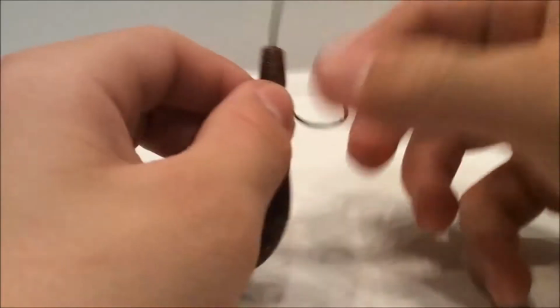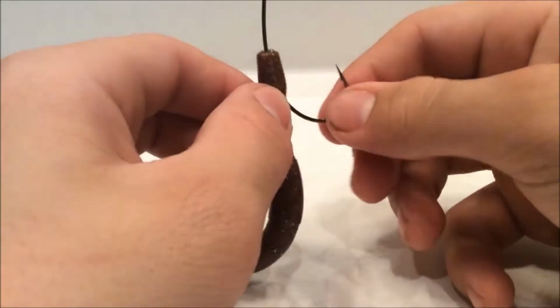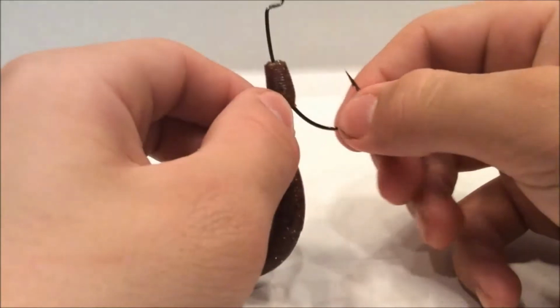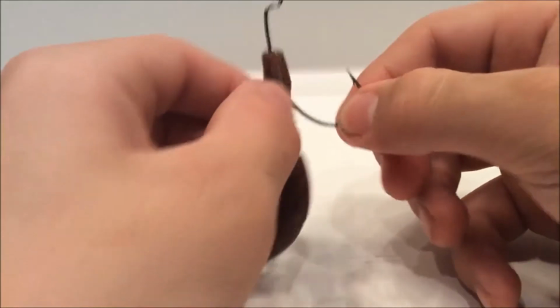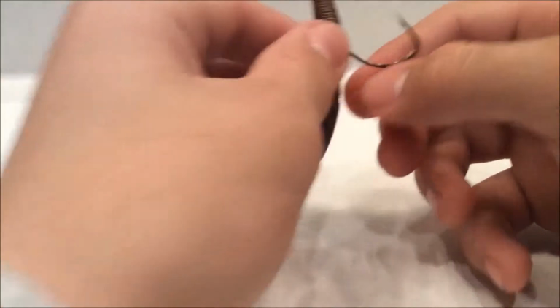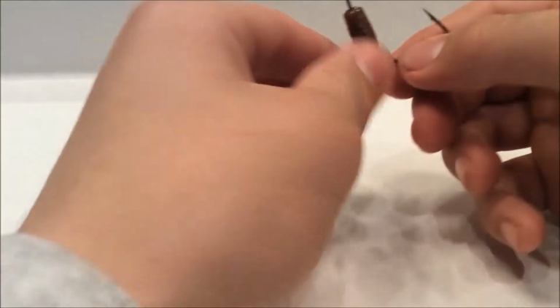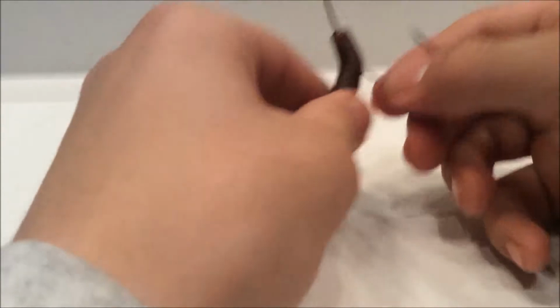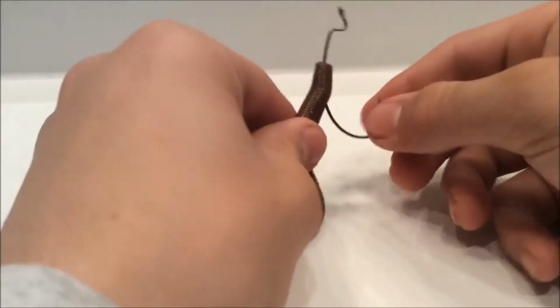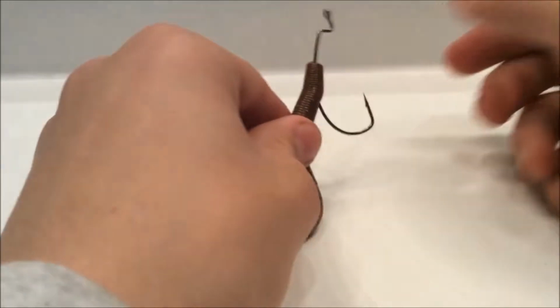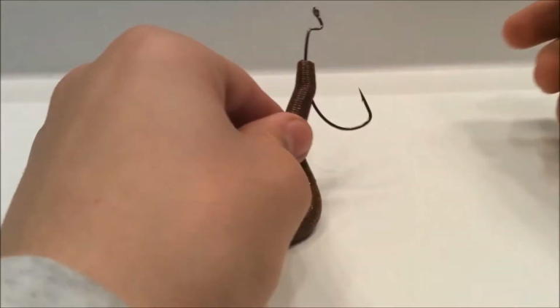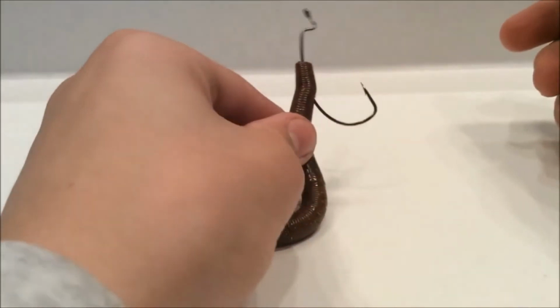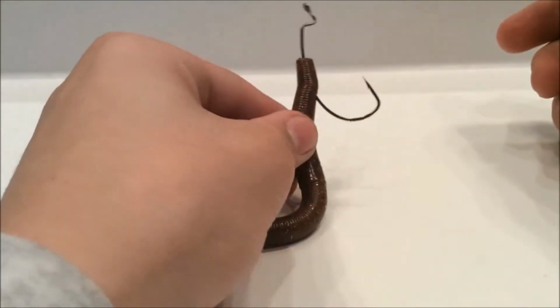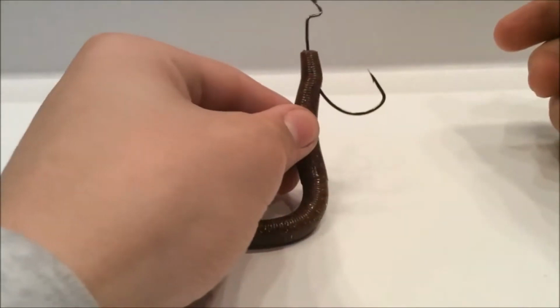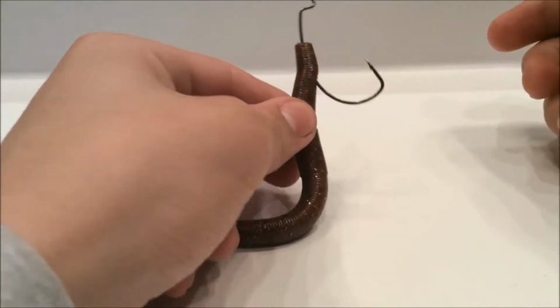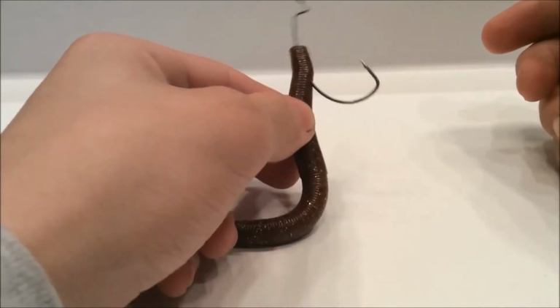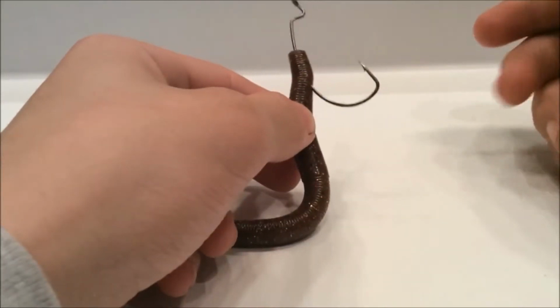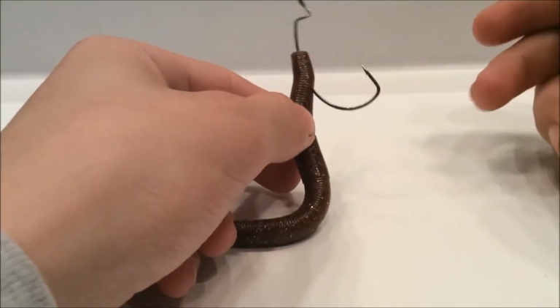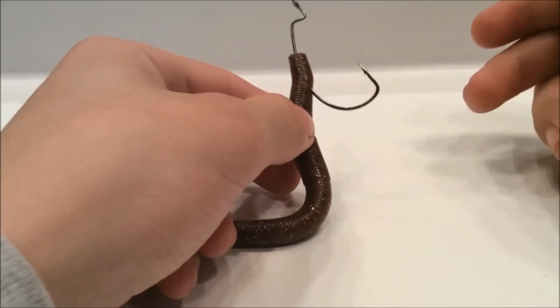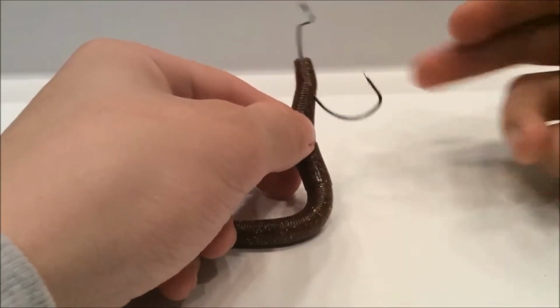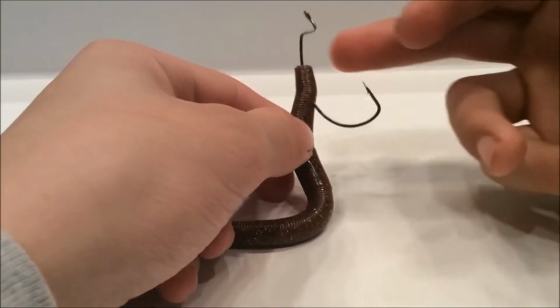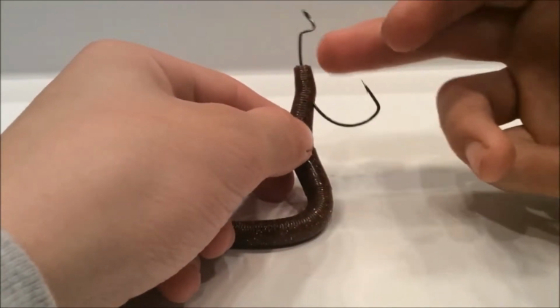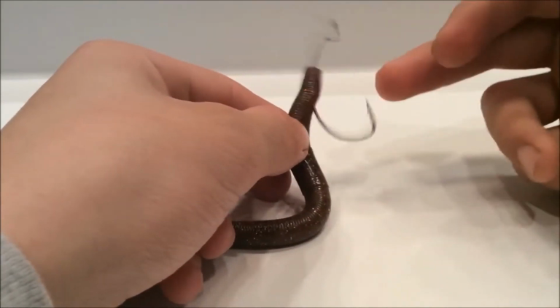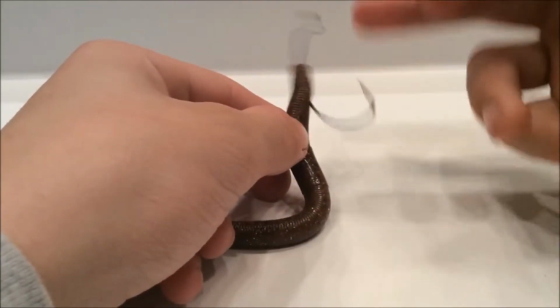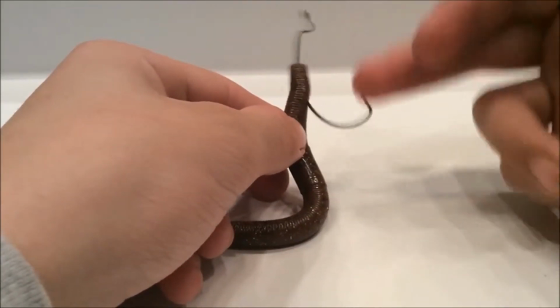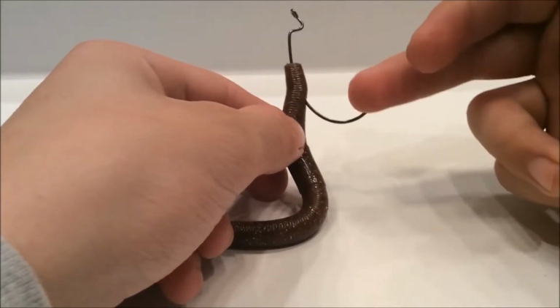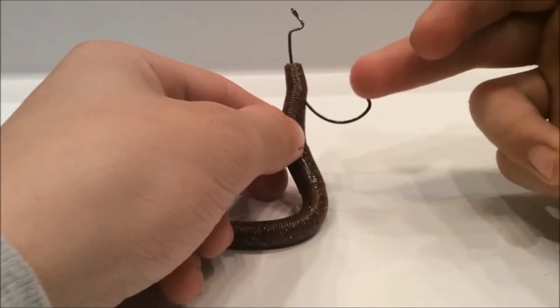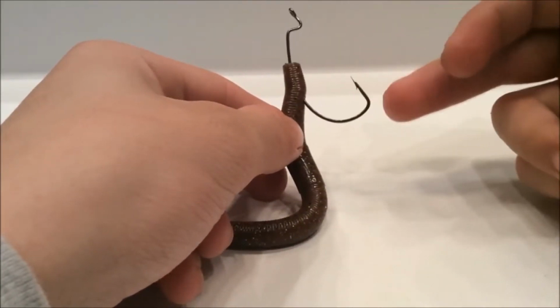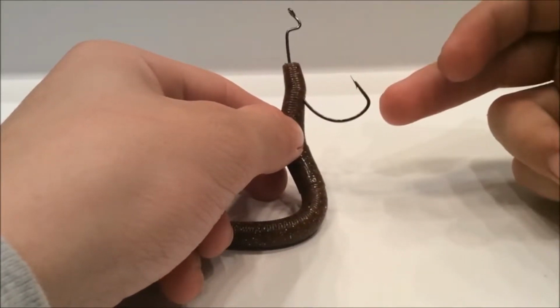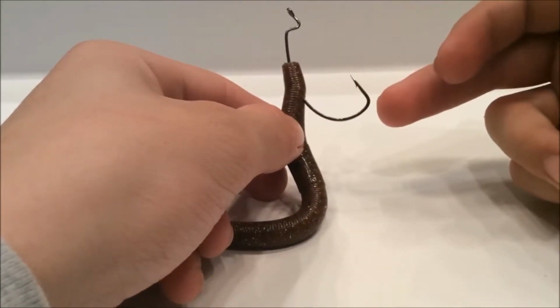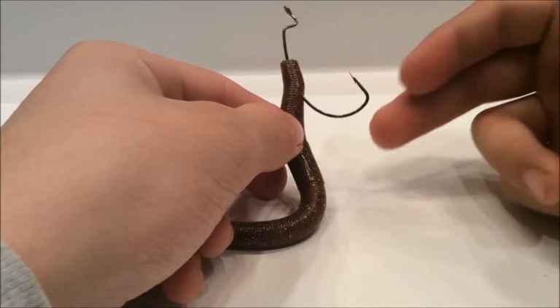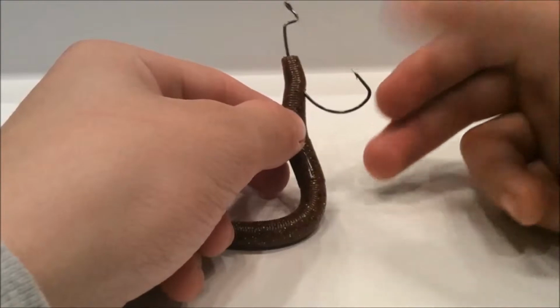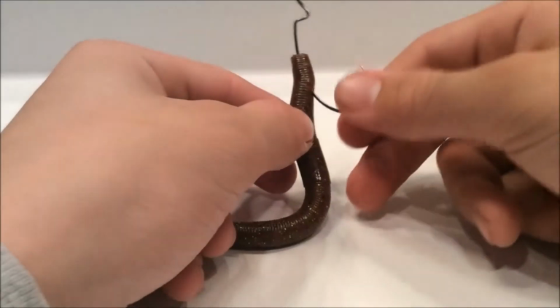Then take it and turn it out like that, so that way when you push it up, the hook is coming out at an angle. That's what you want — you want the hook to be at an angle, not straight.